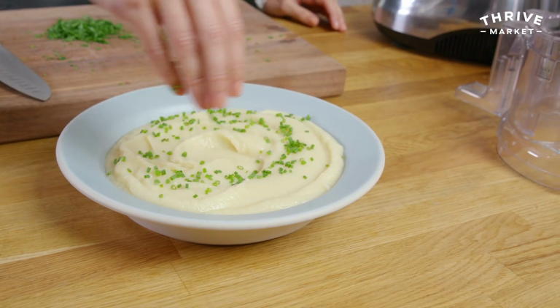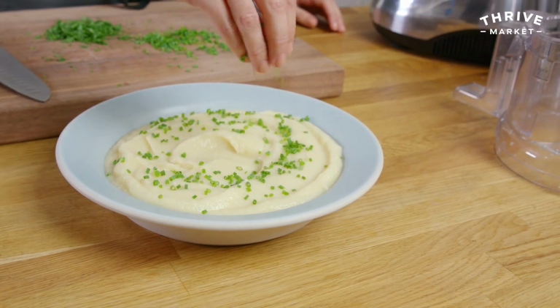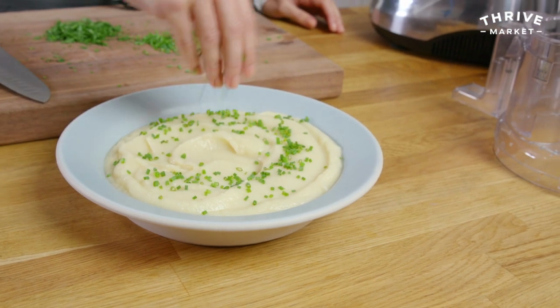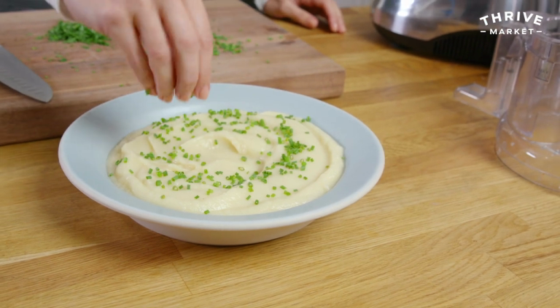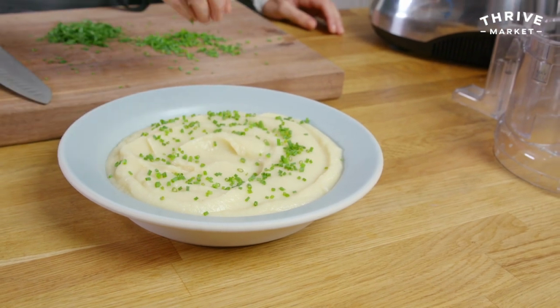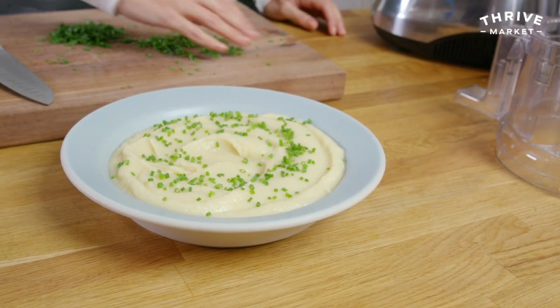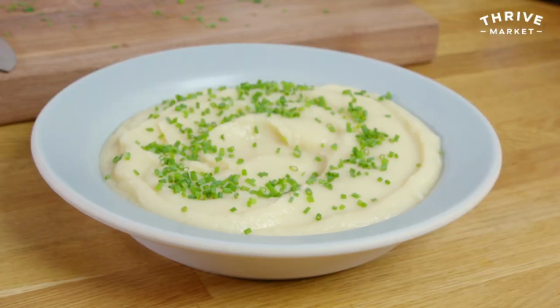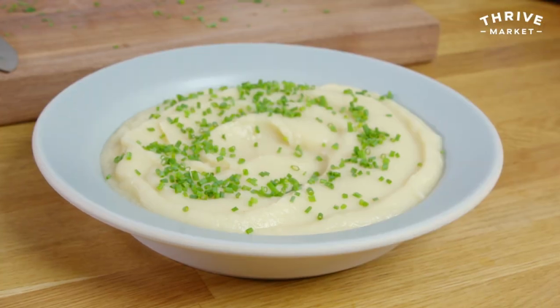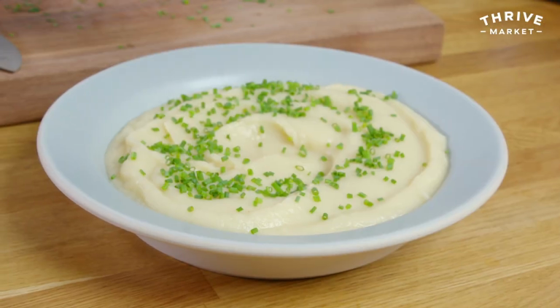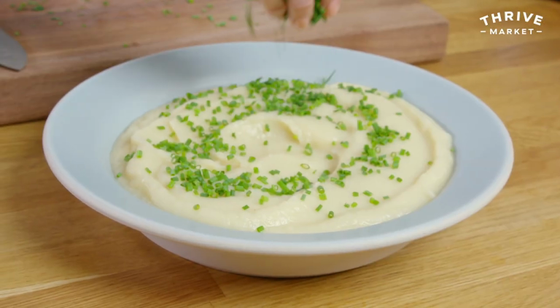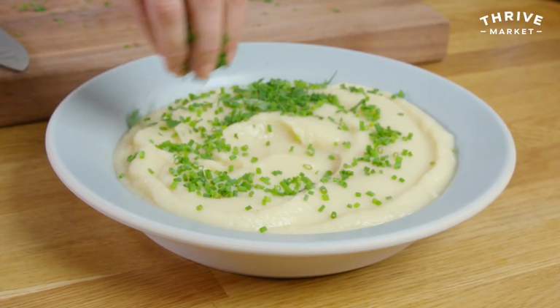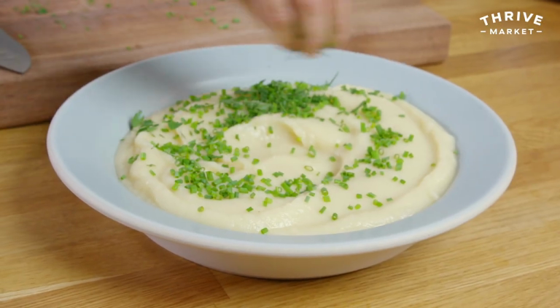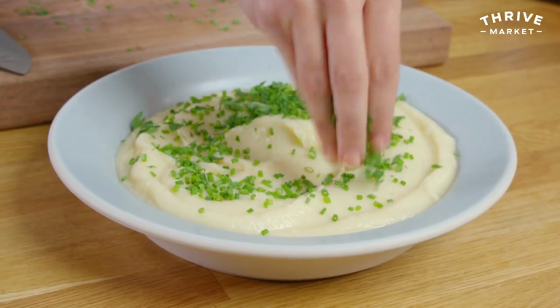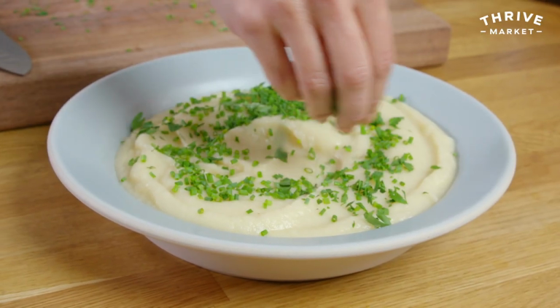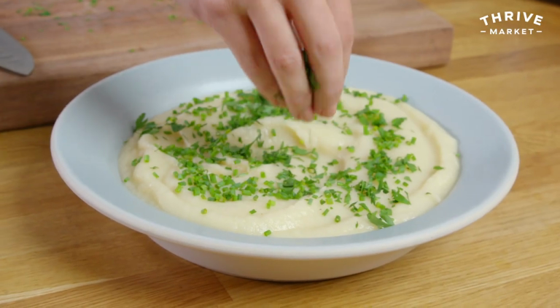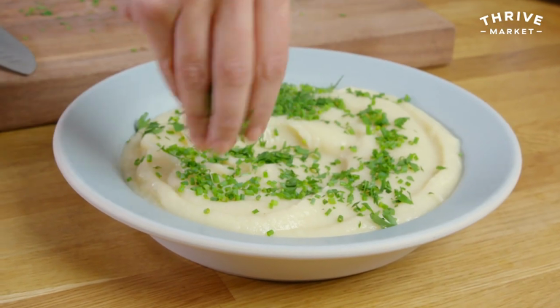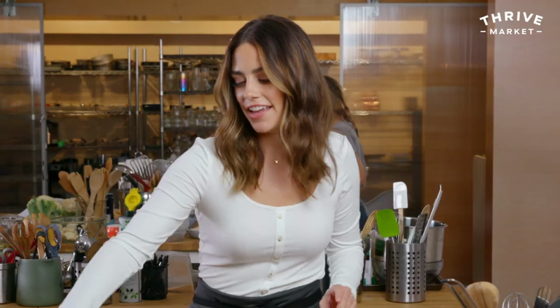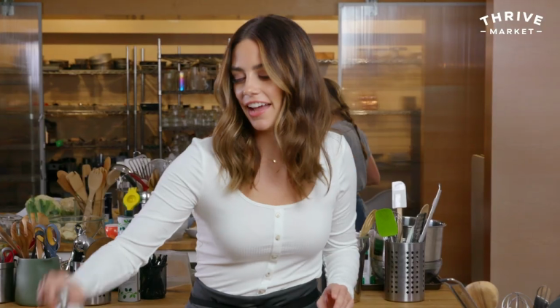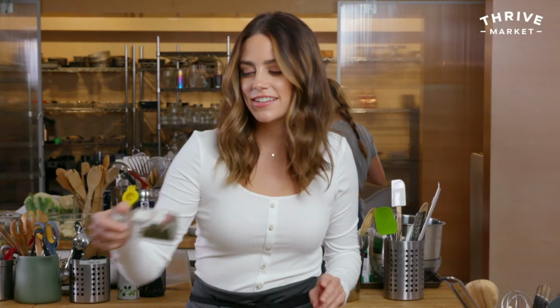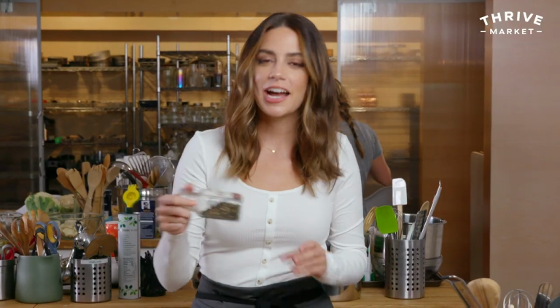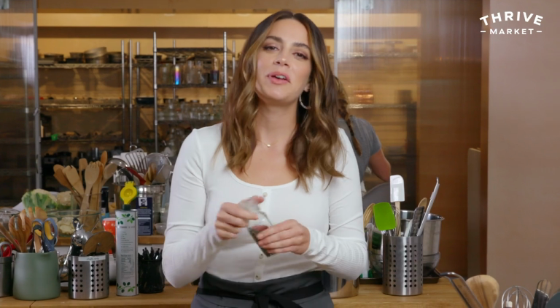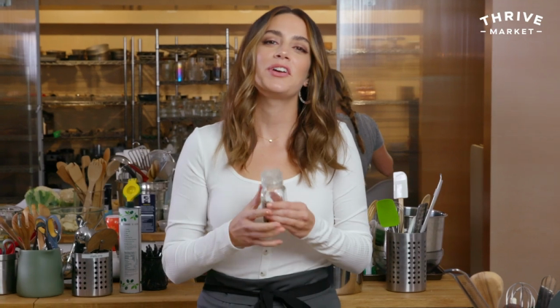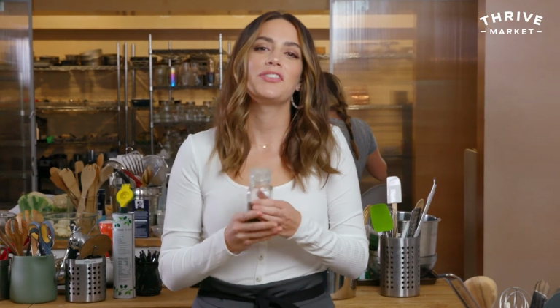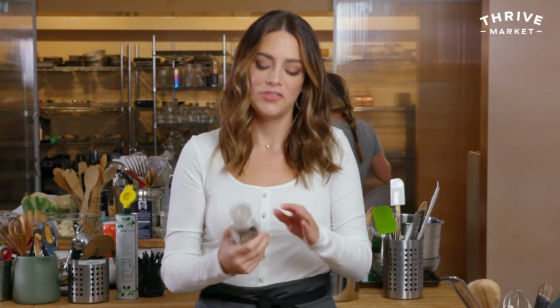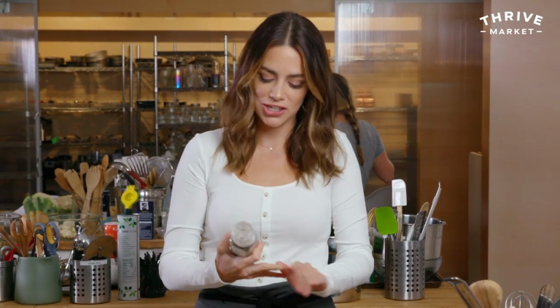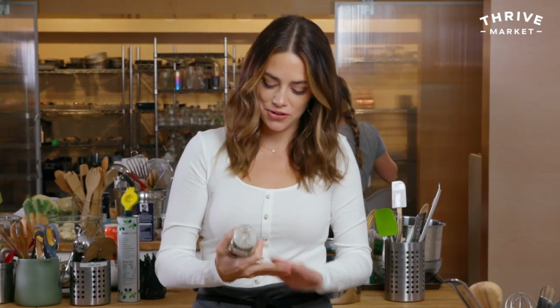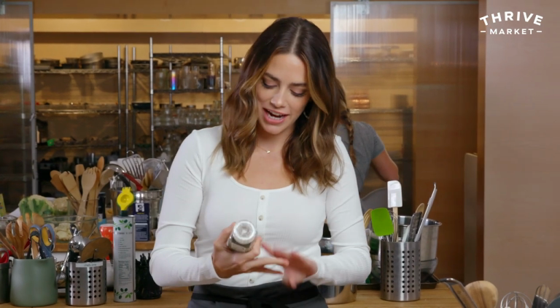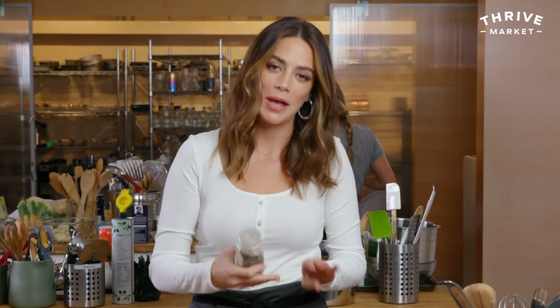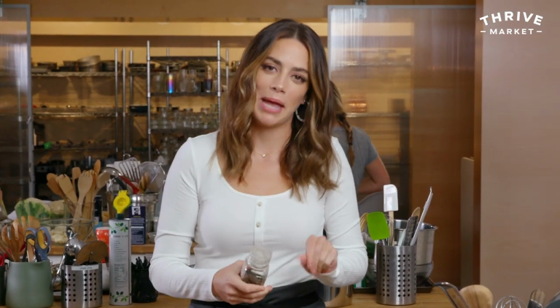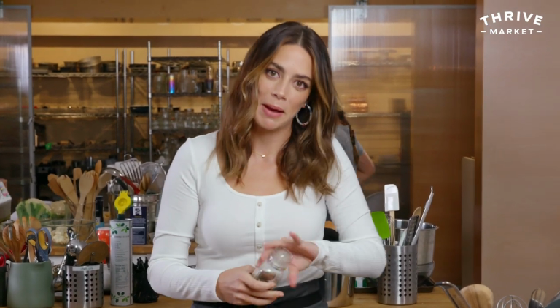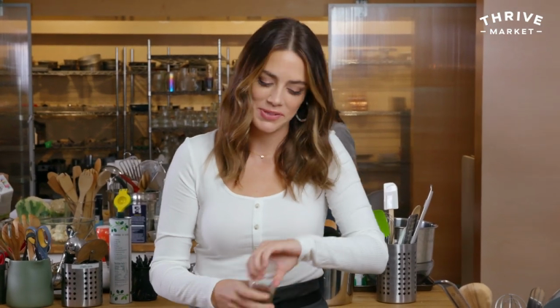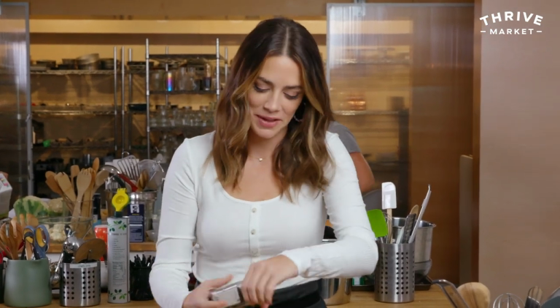Top with some chives, flat leaf parsley, and freshly cracked black pepper as well.